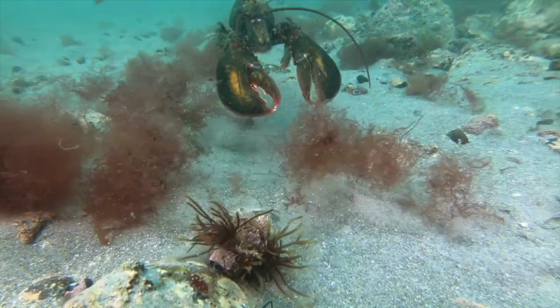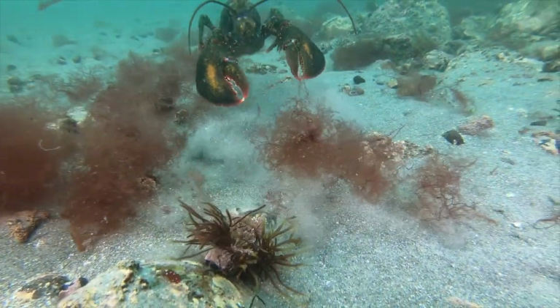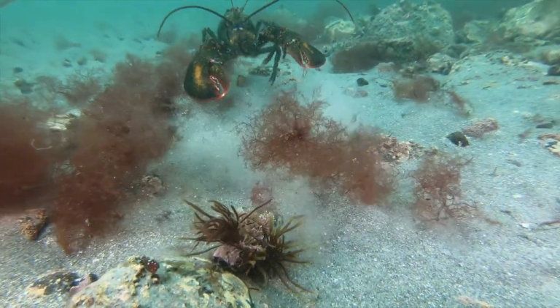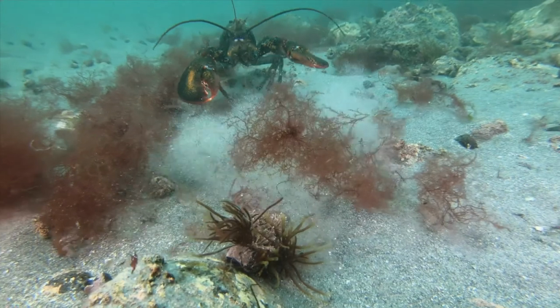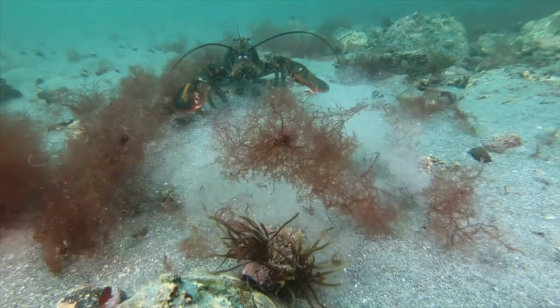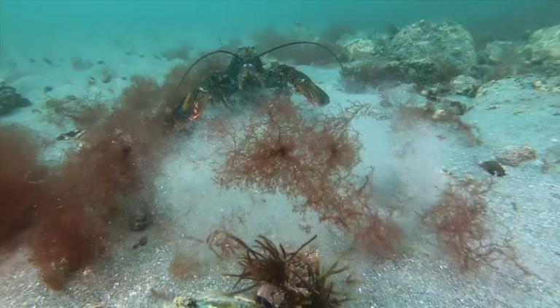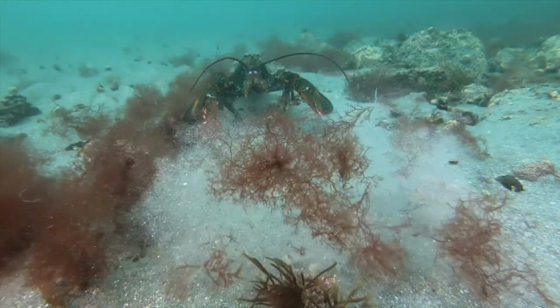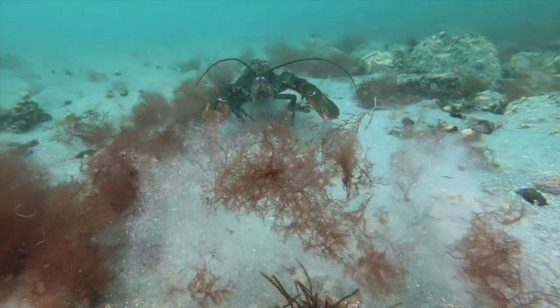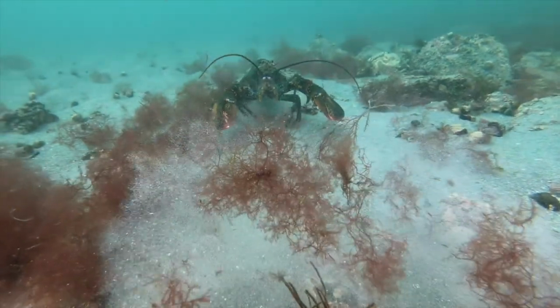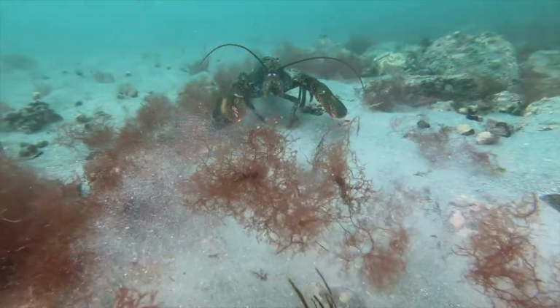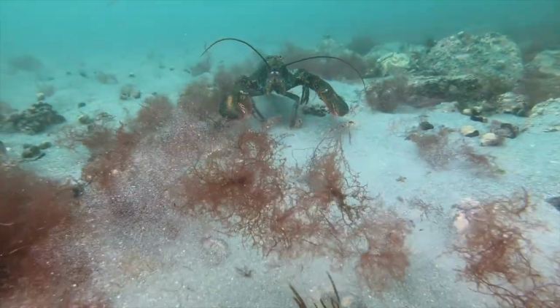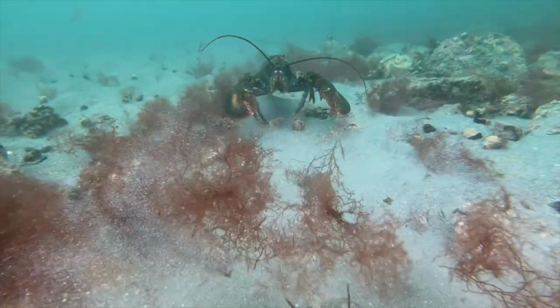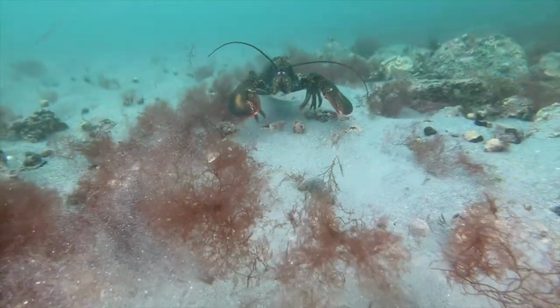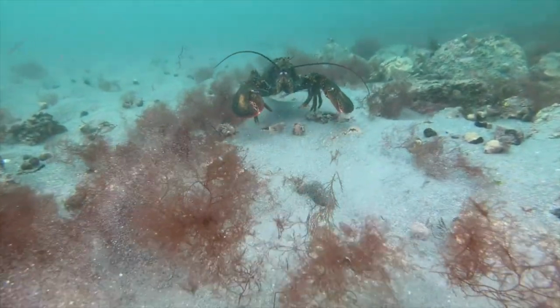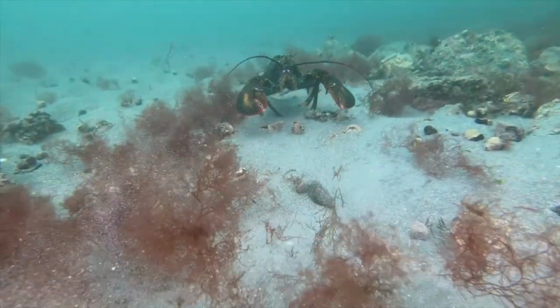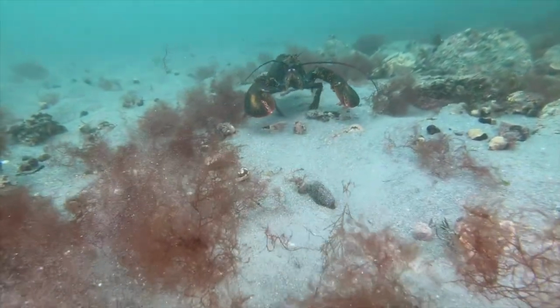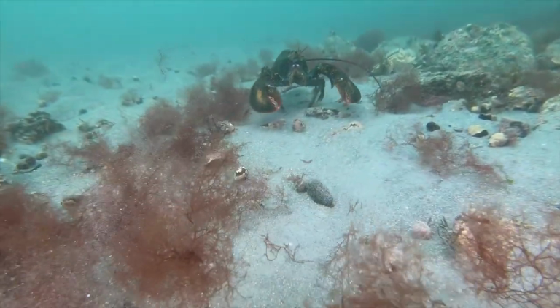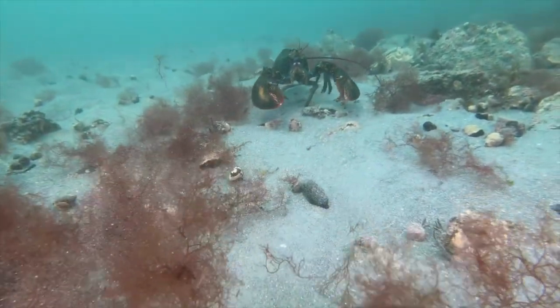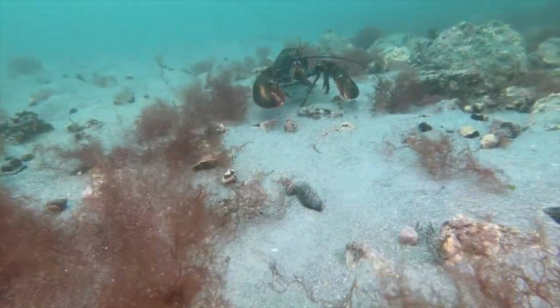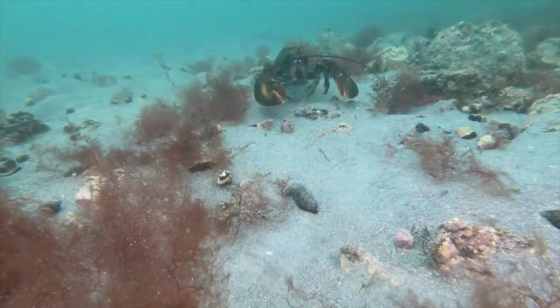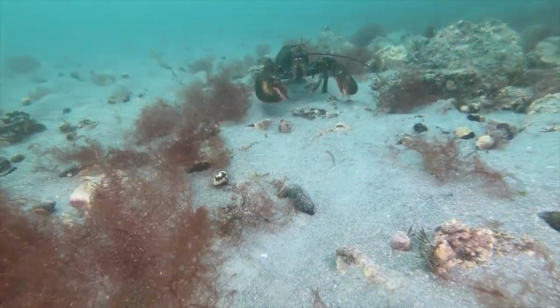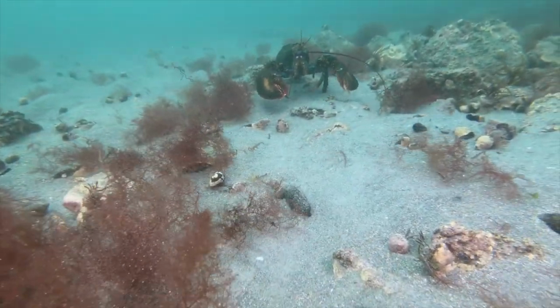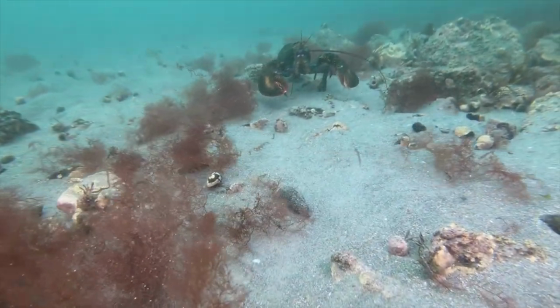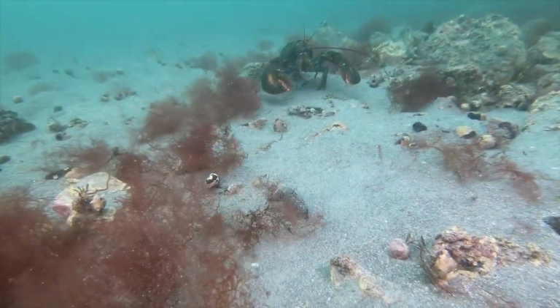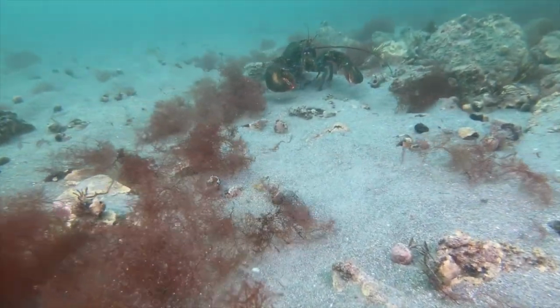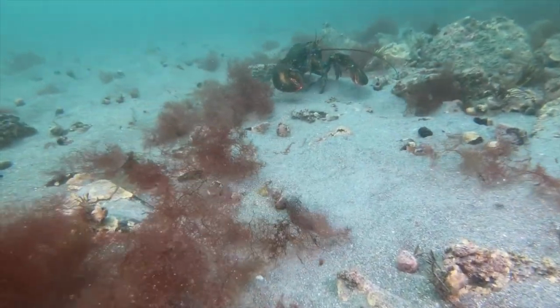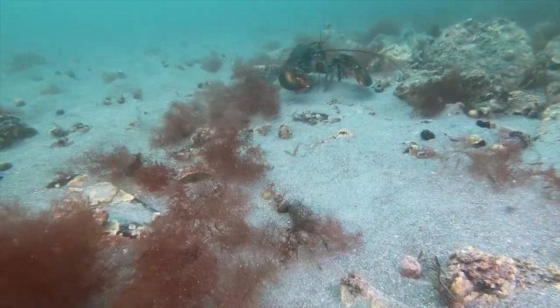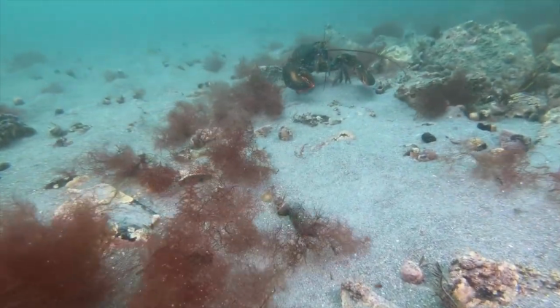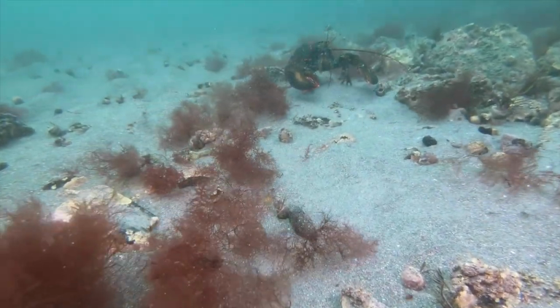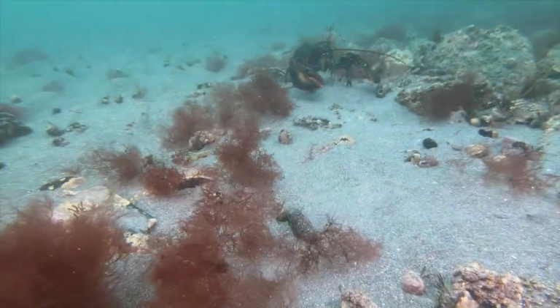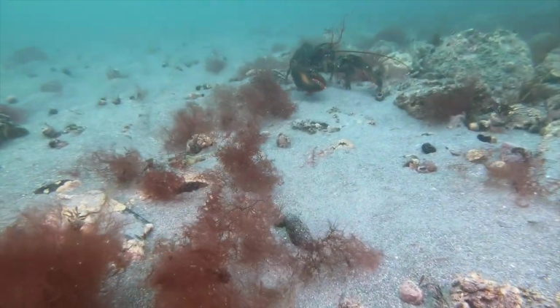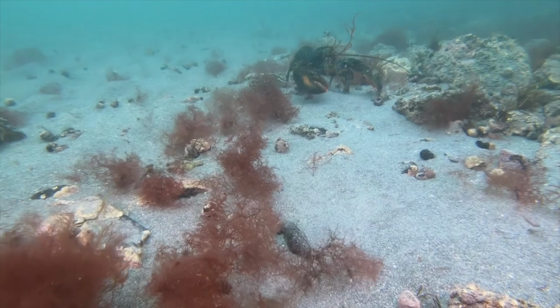For some reason I spooked the lobster and, with a flip of its powerful tail, it escapes backwards.